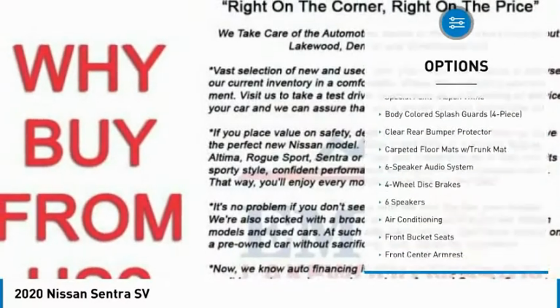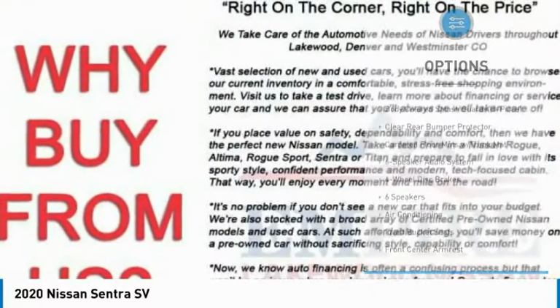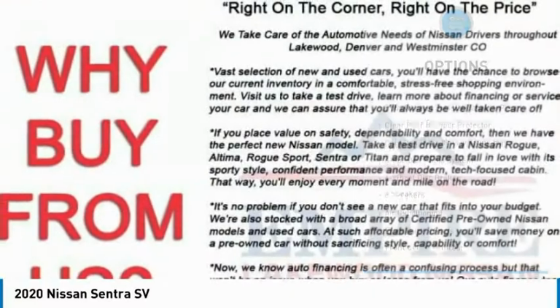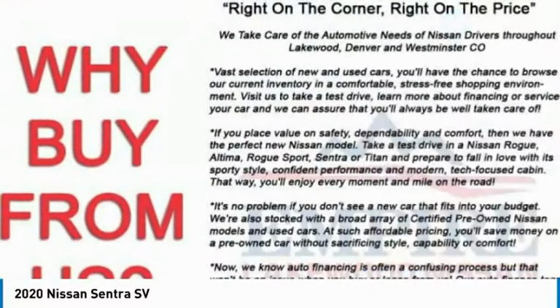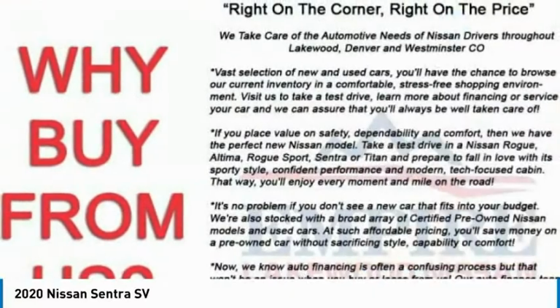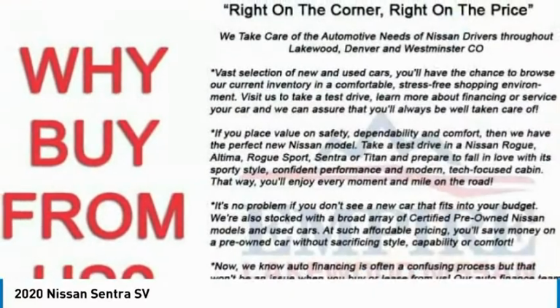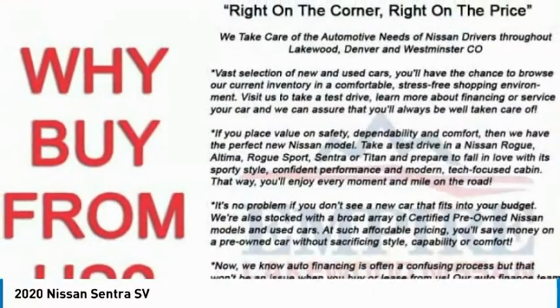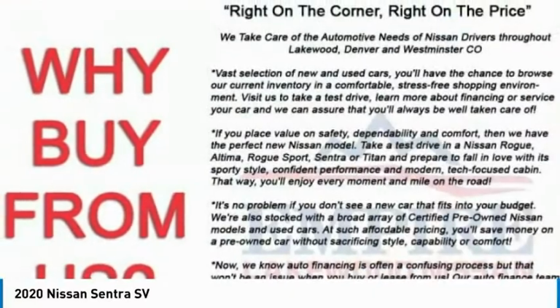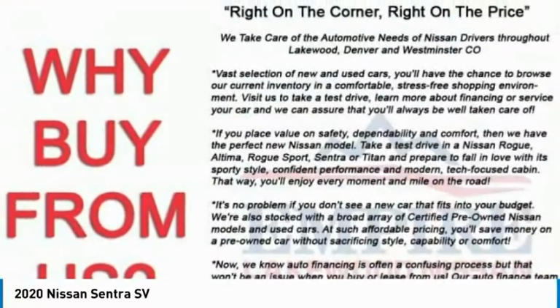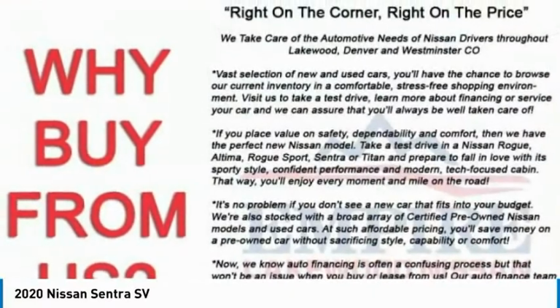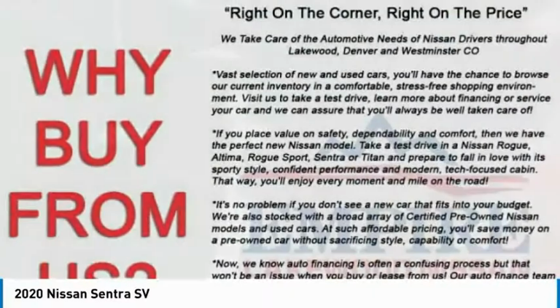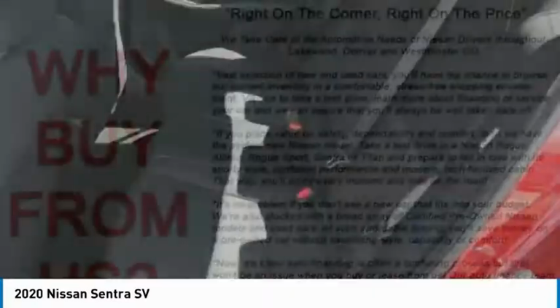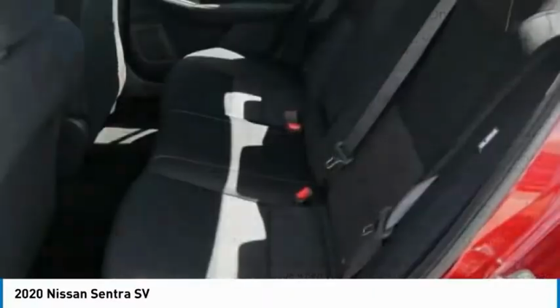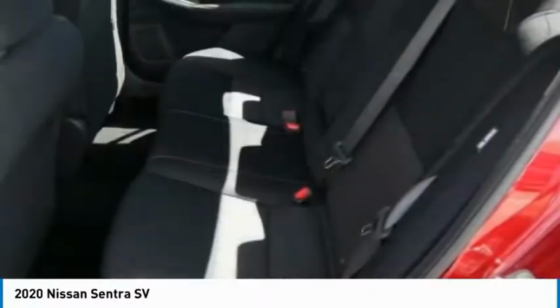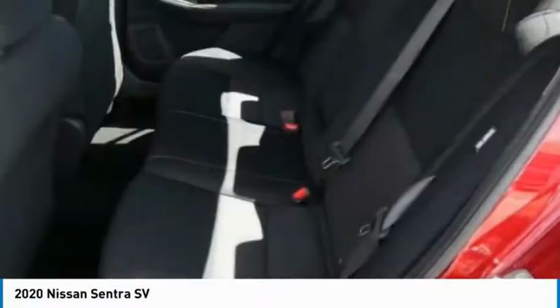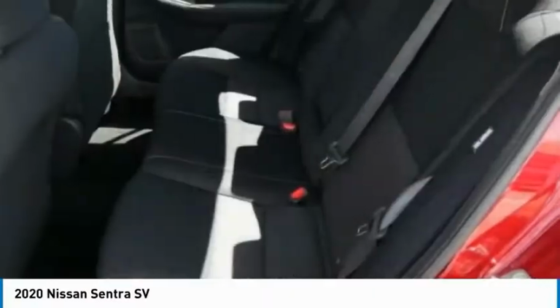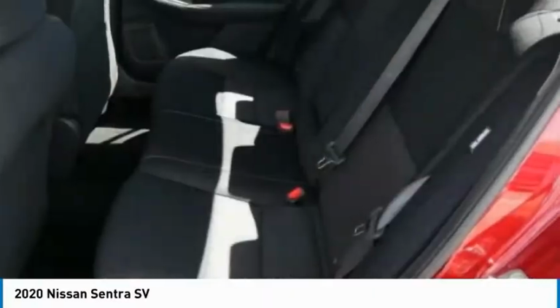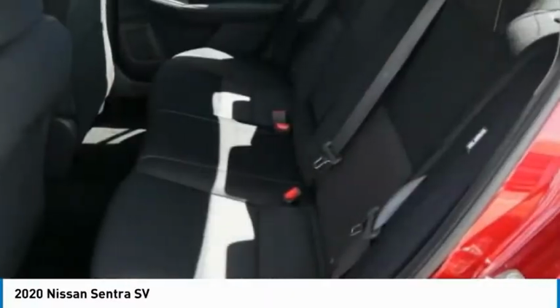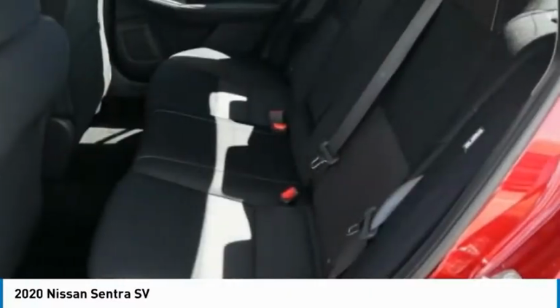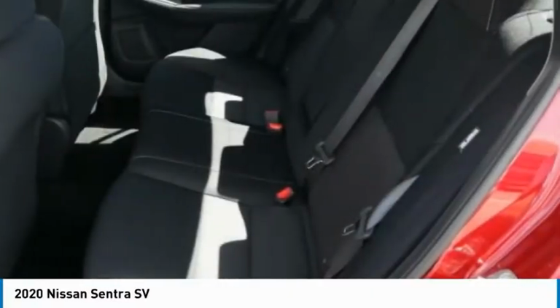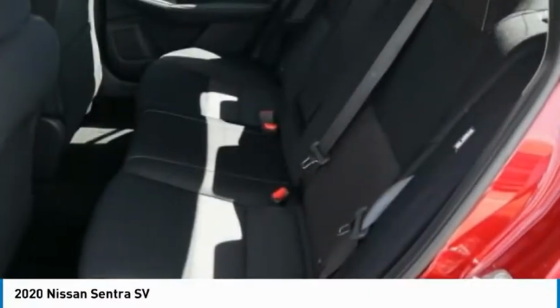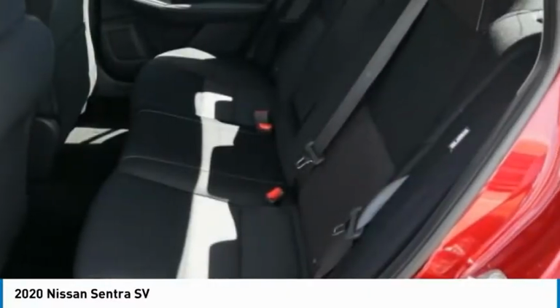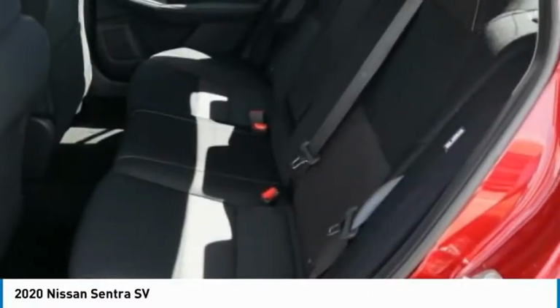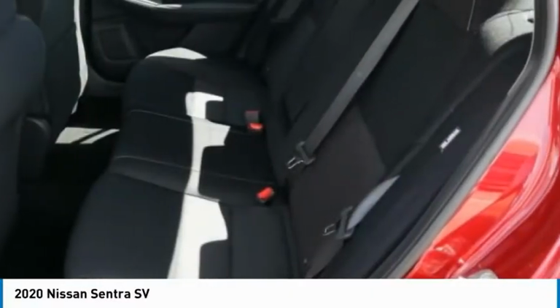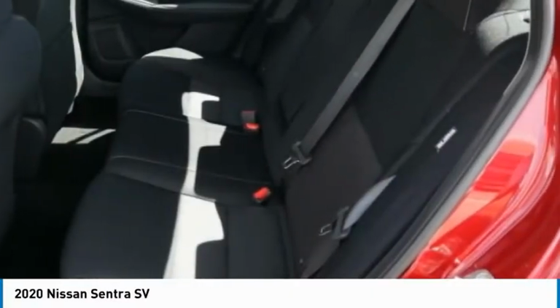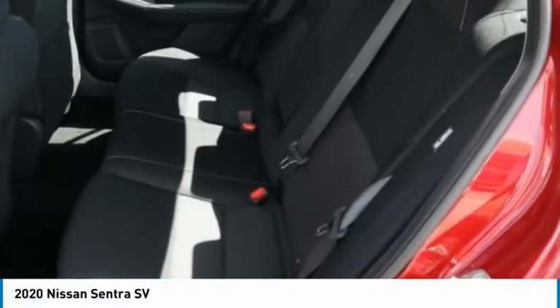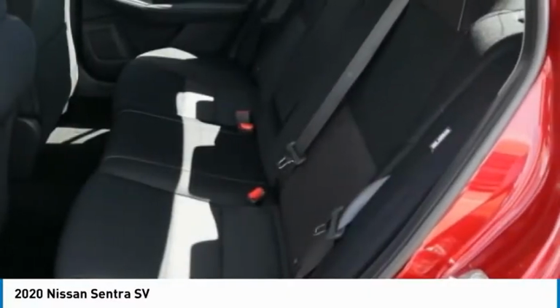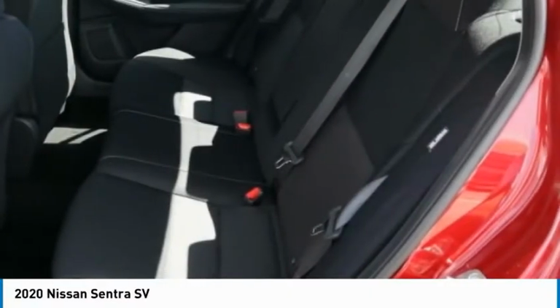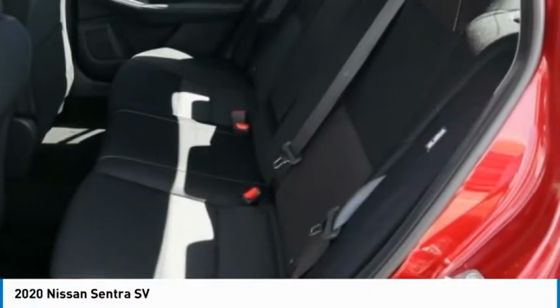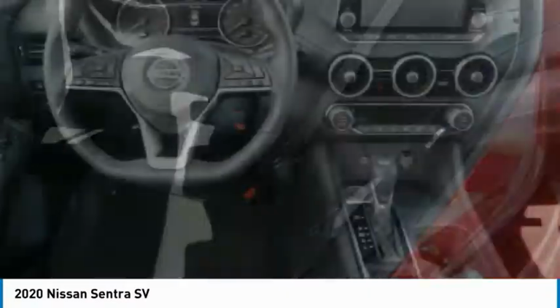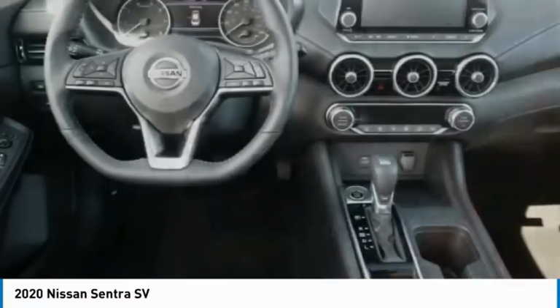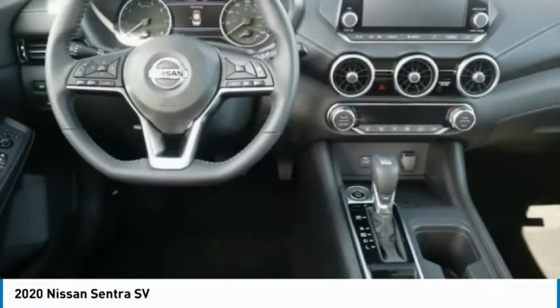Speed control, rear window defroster, security system, low tire pressure warning.